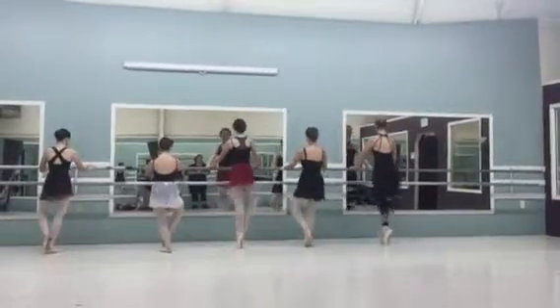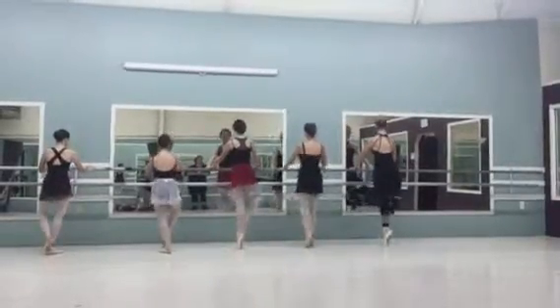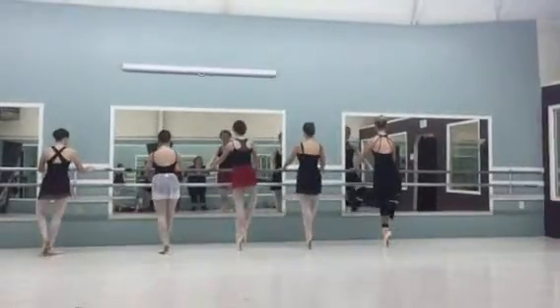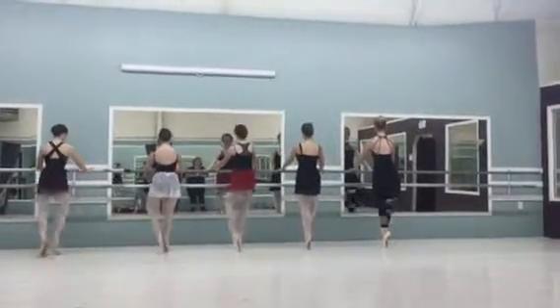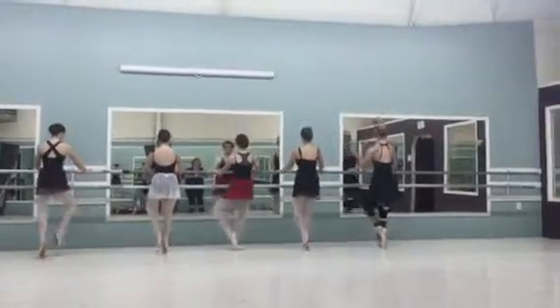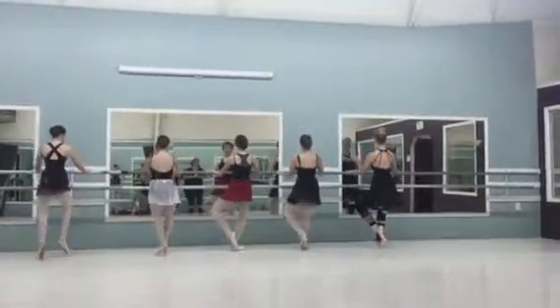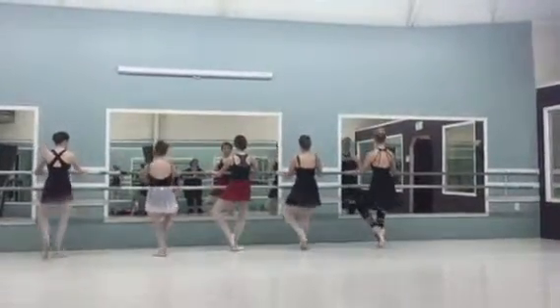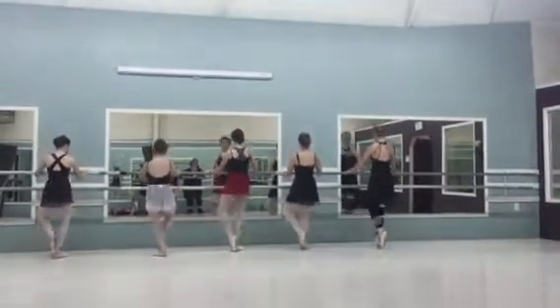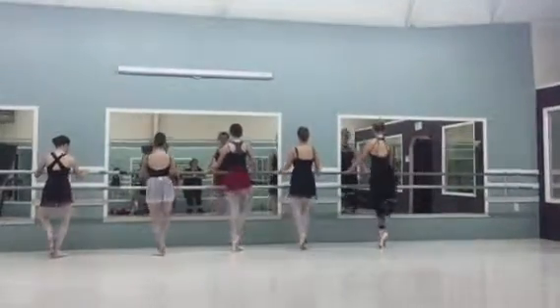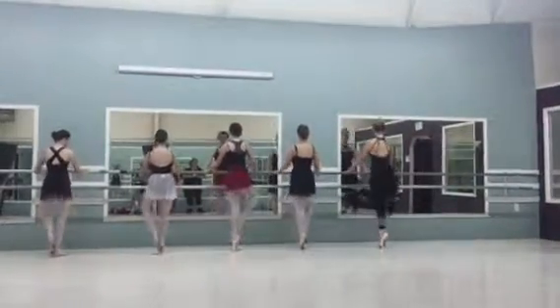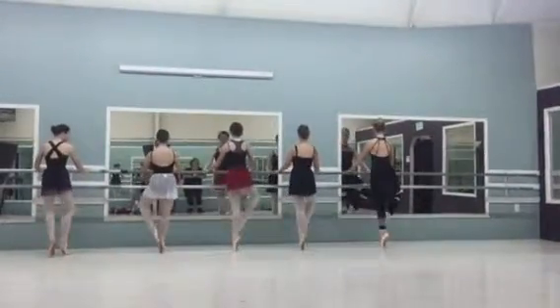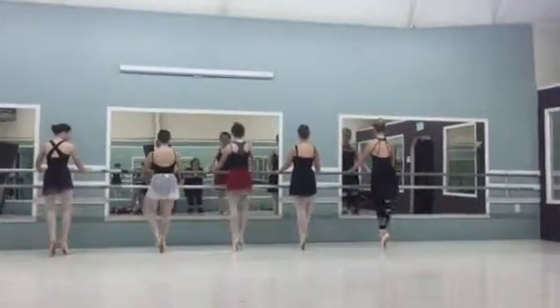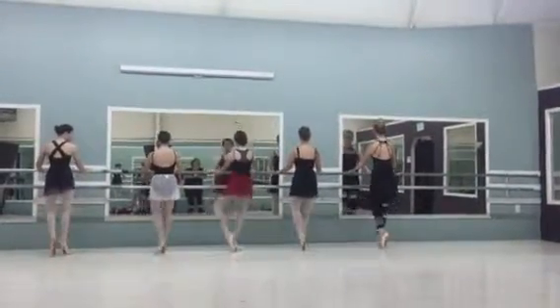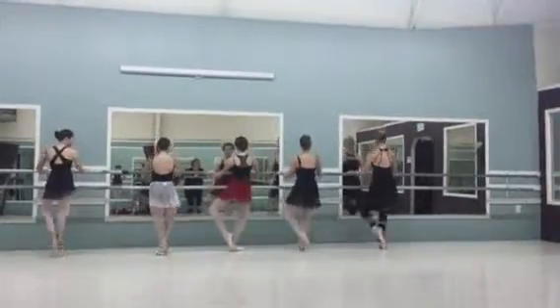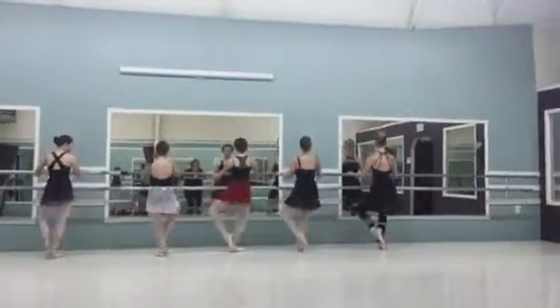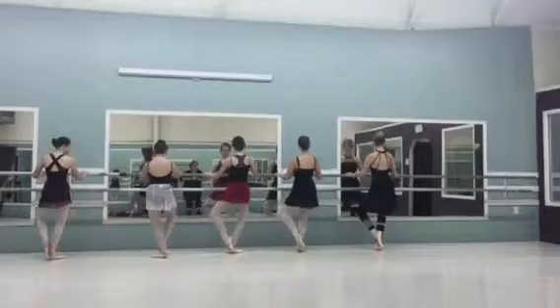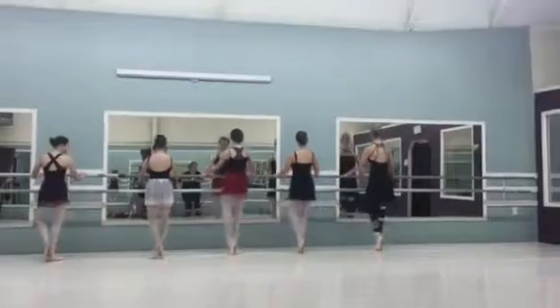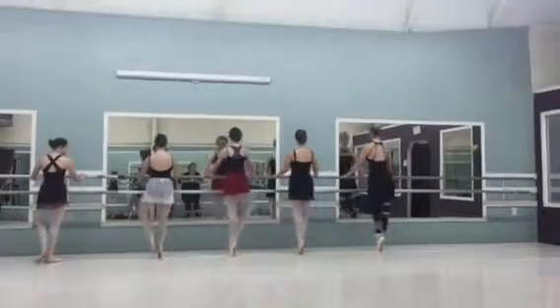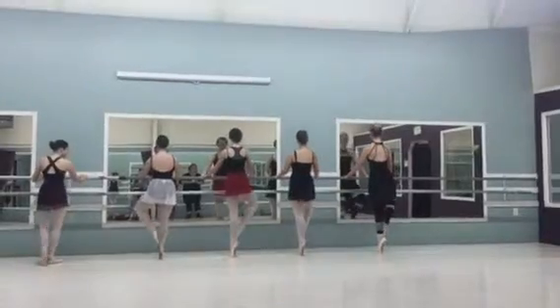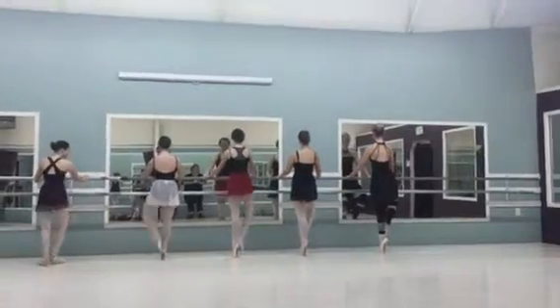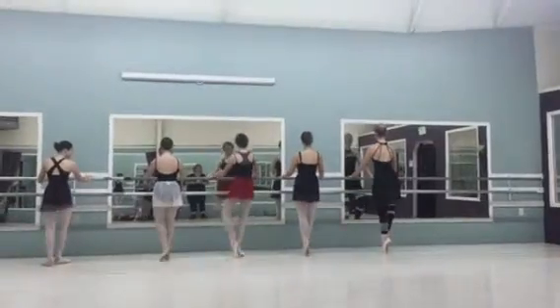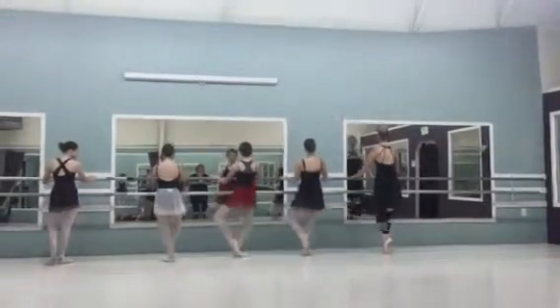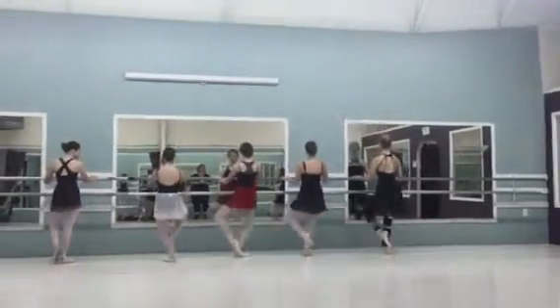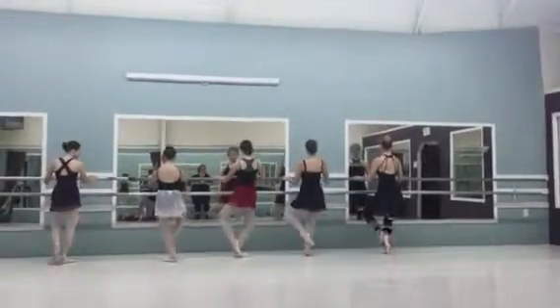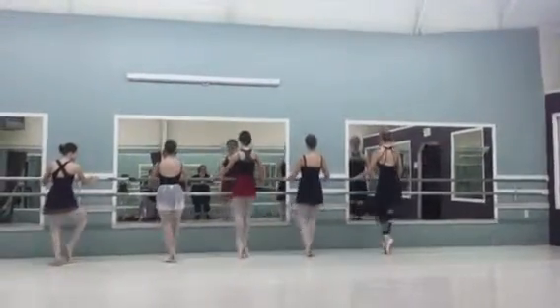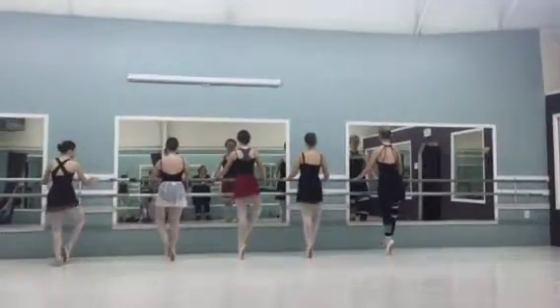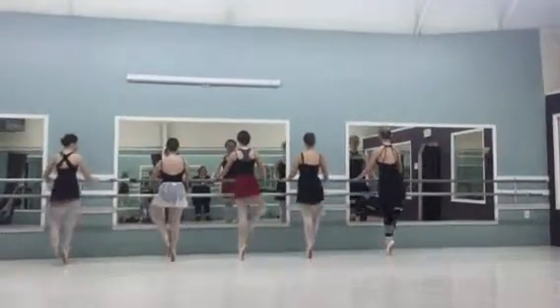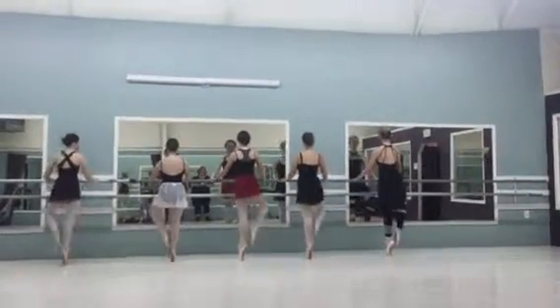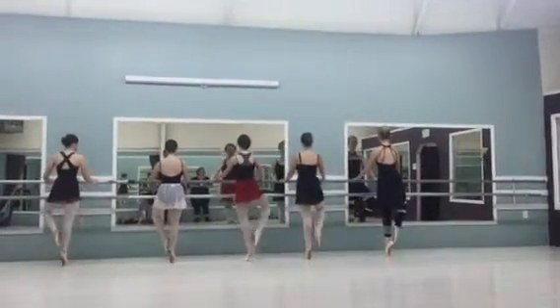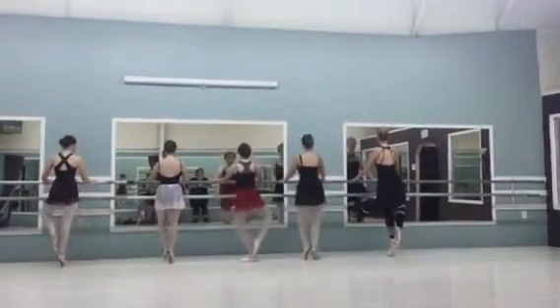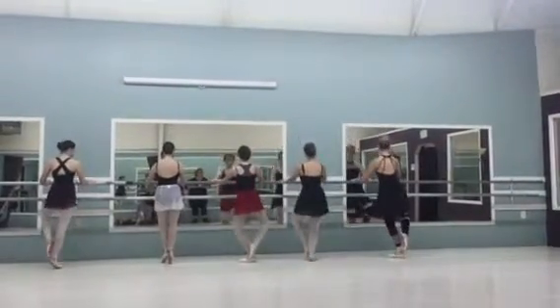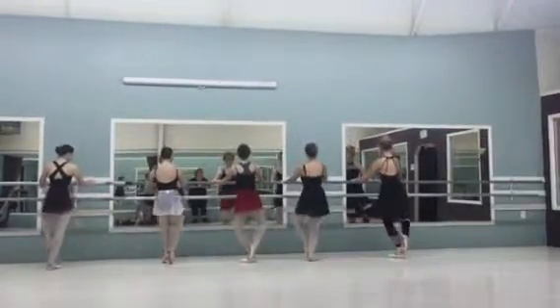One, knee over the toe. Four, switch down.